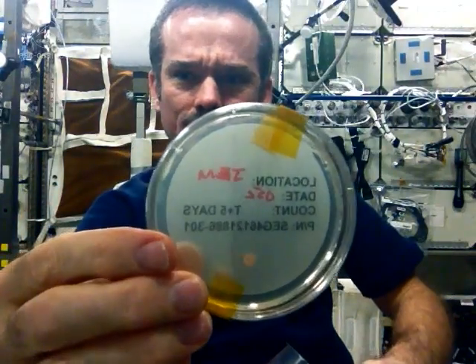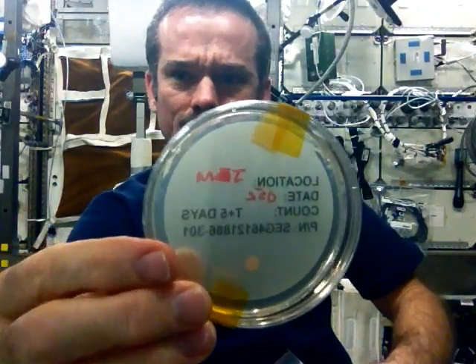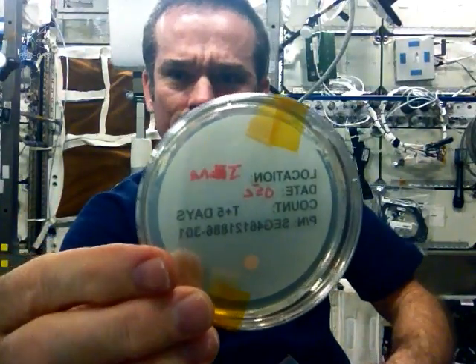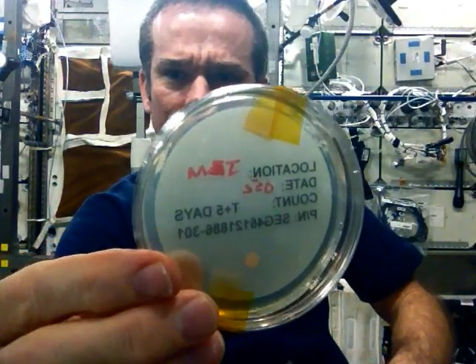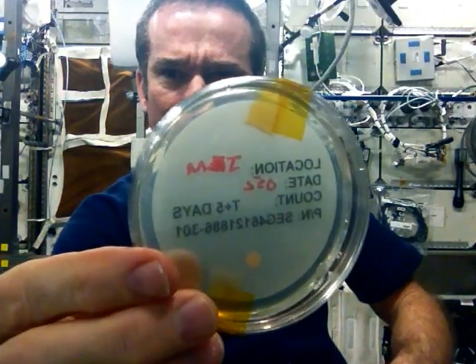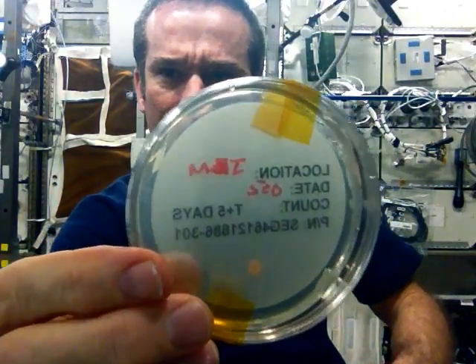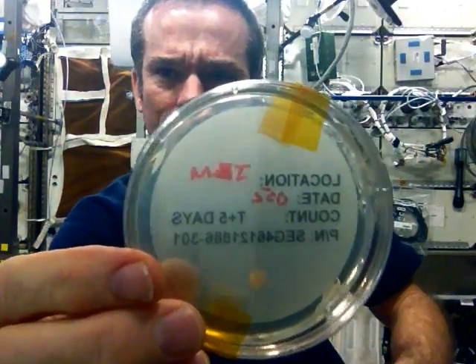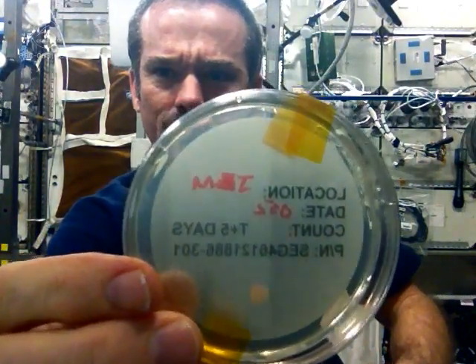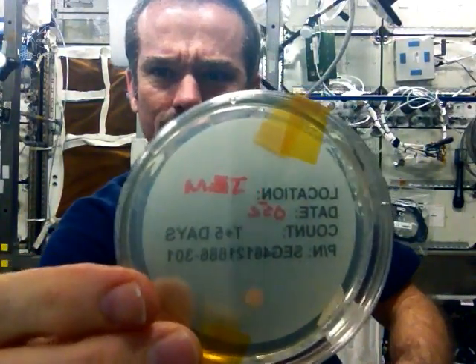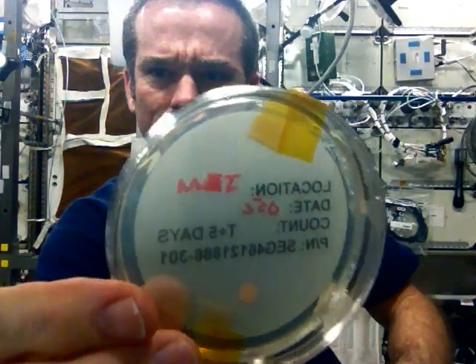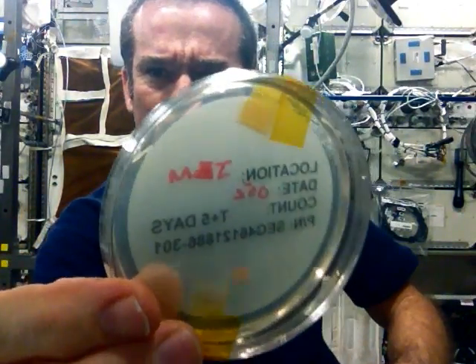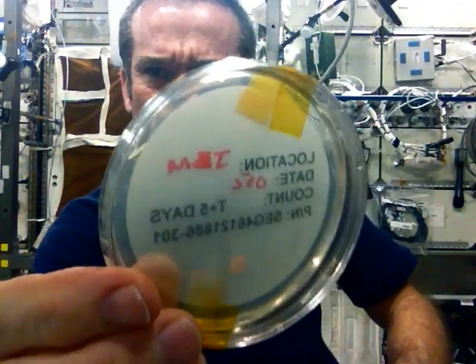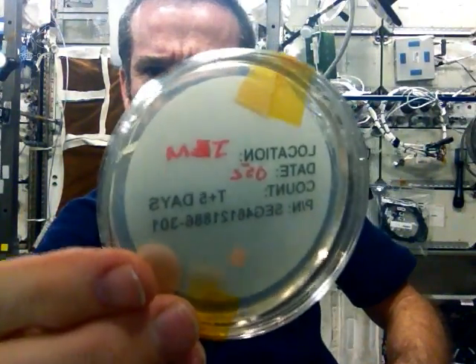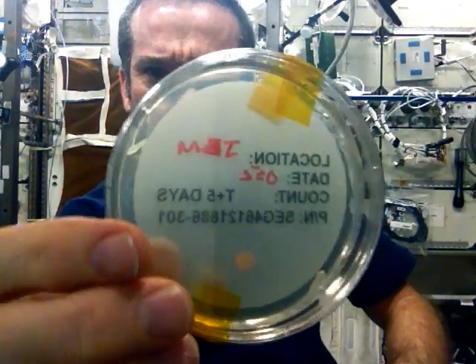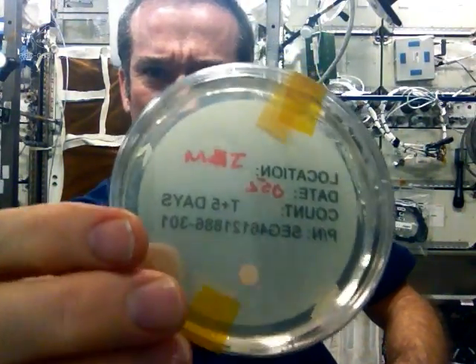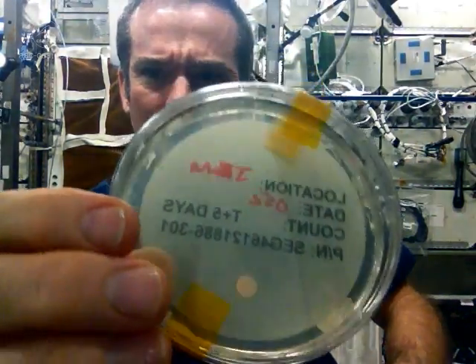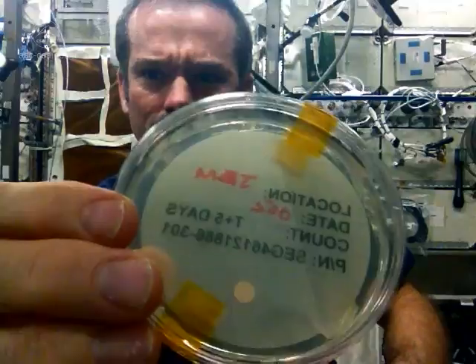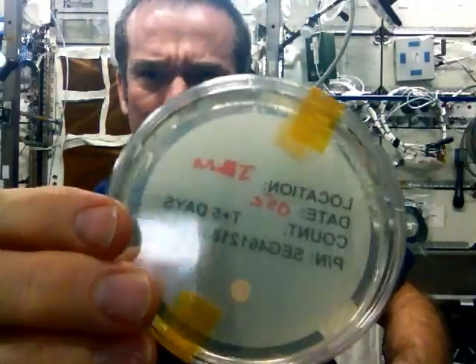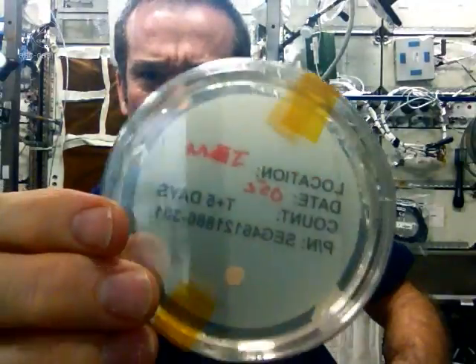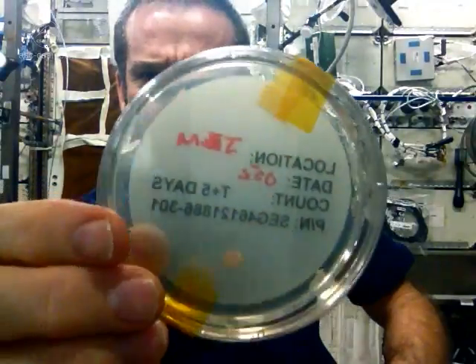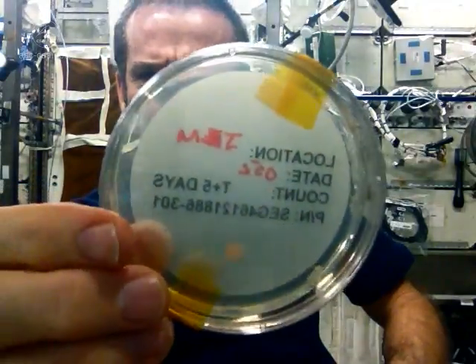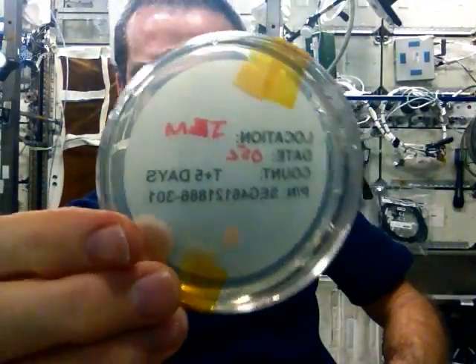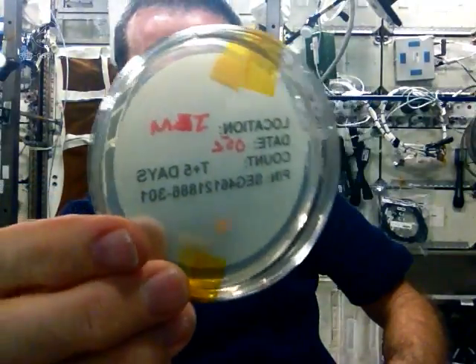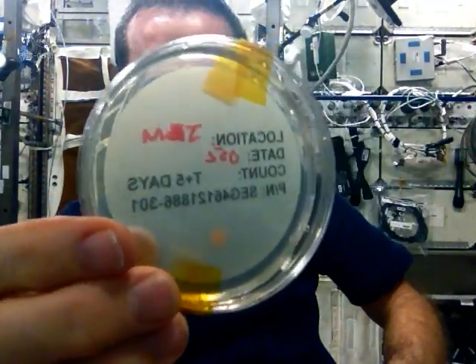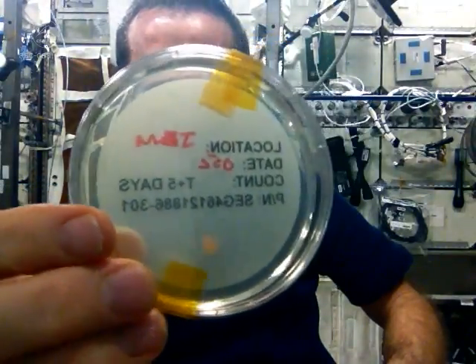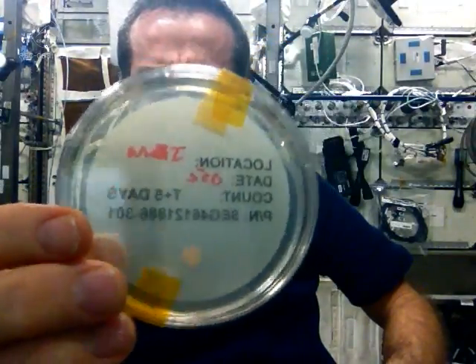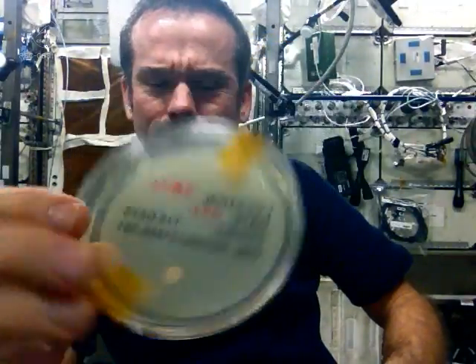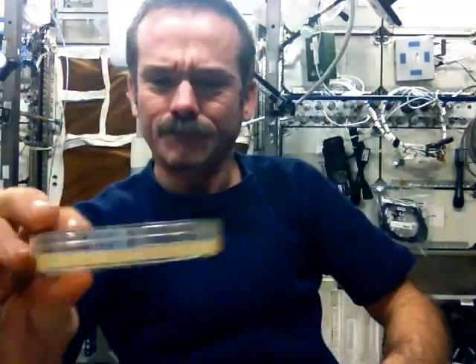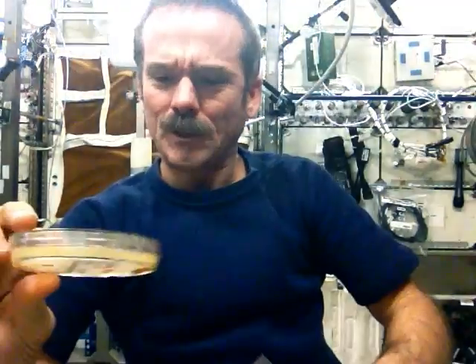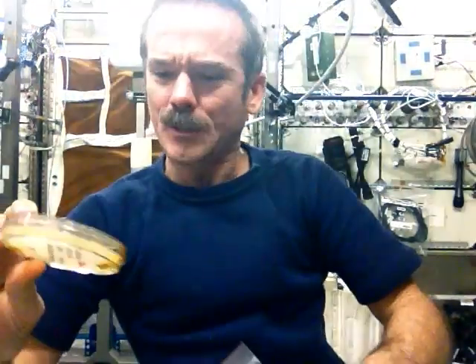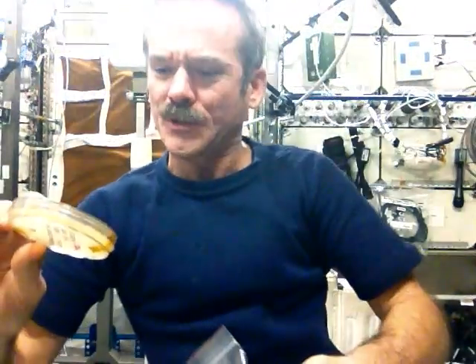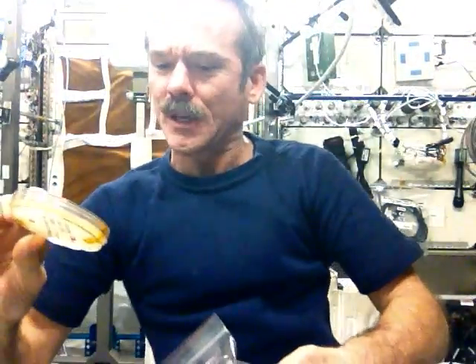Just as you'd expect, the air in the space station isn't full of floating bugs. Looks pristine.